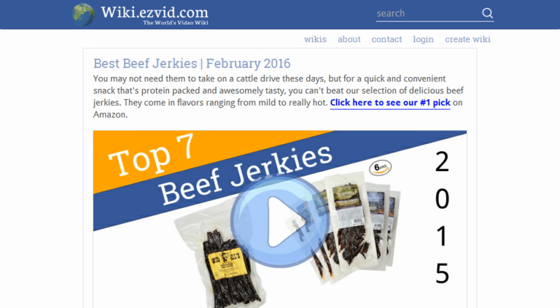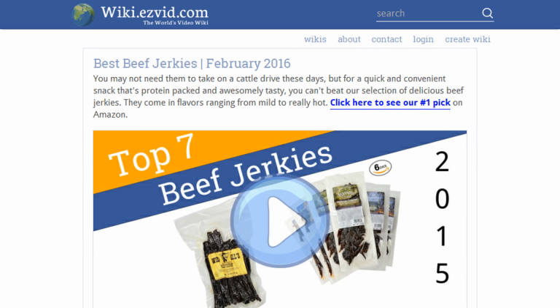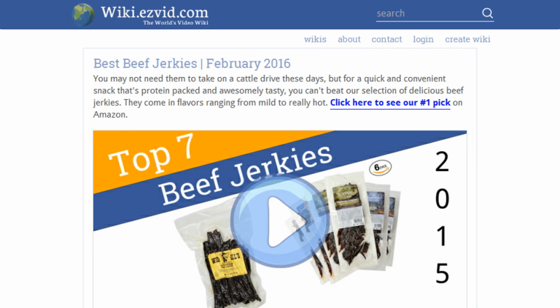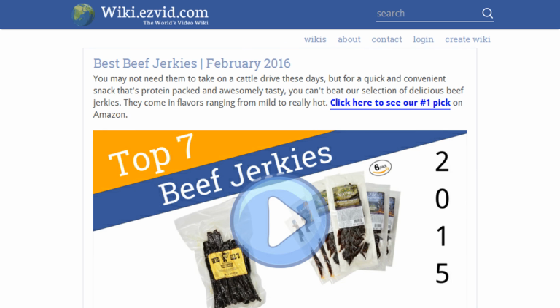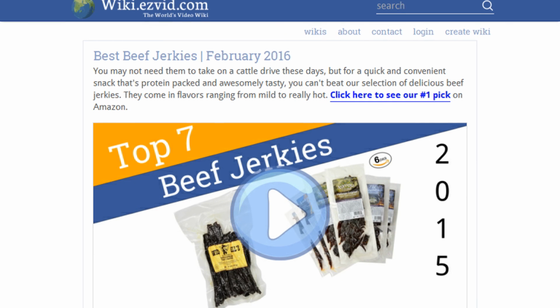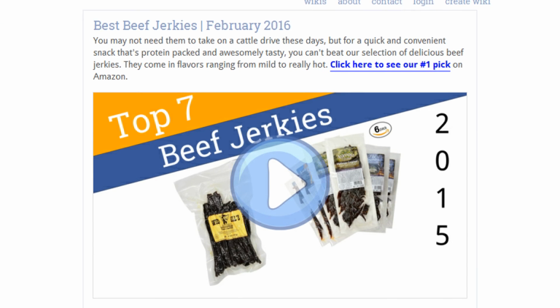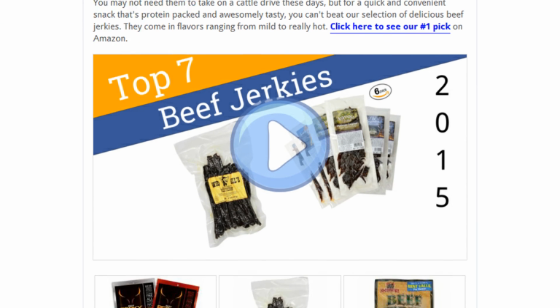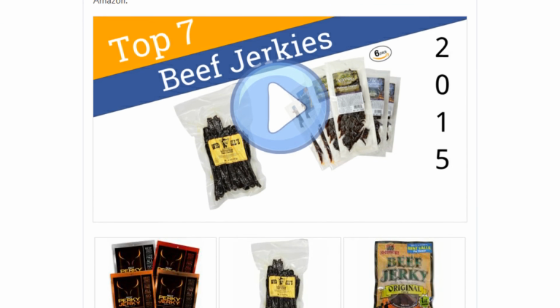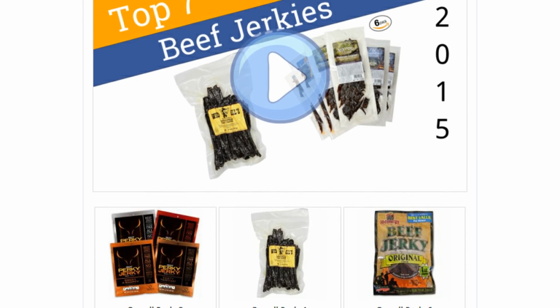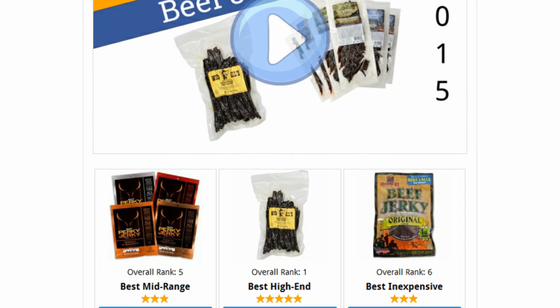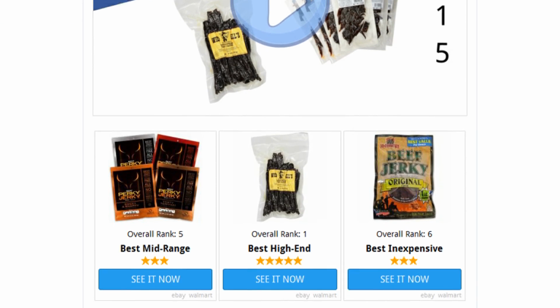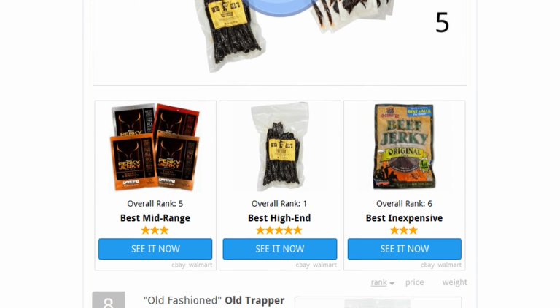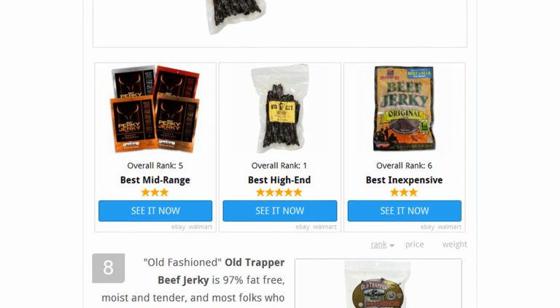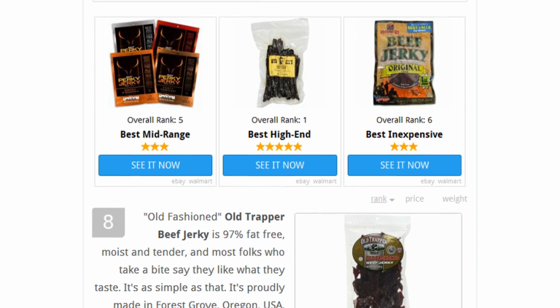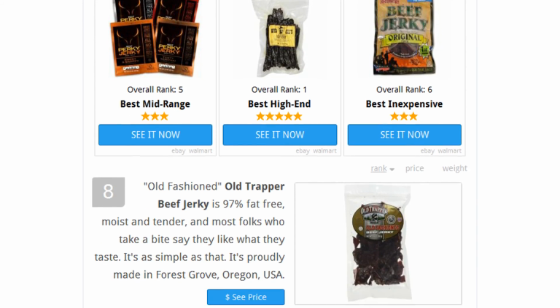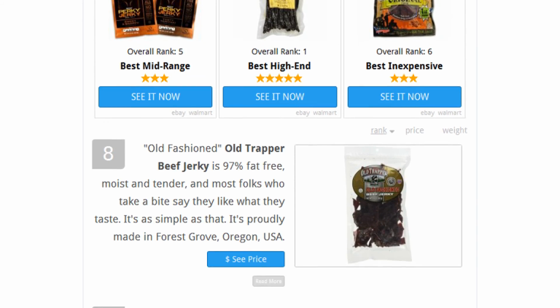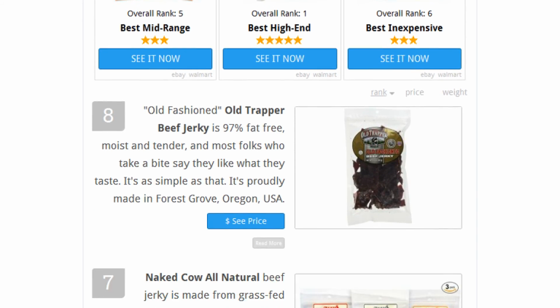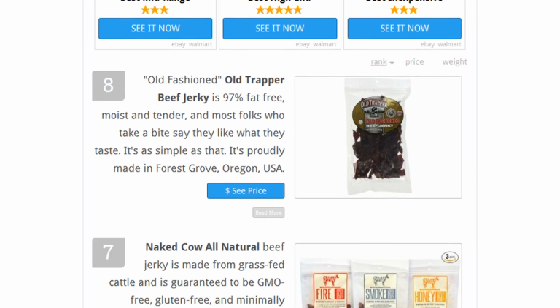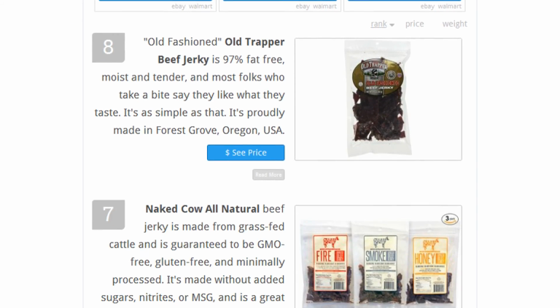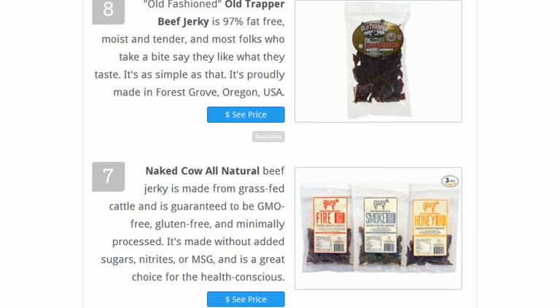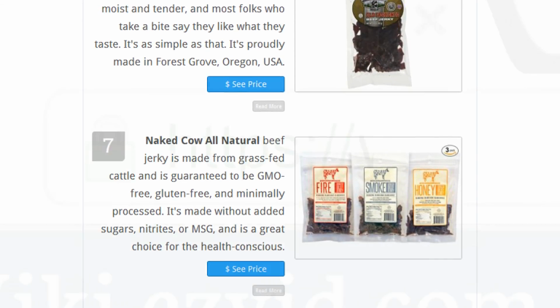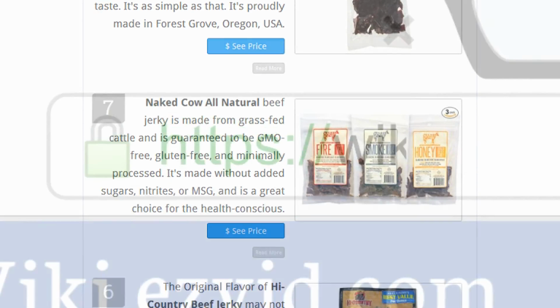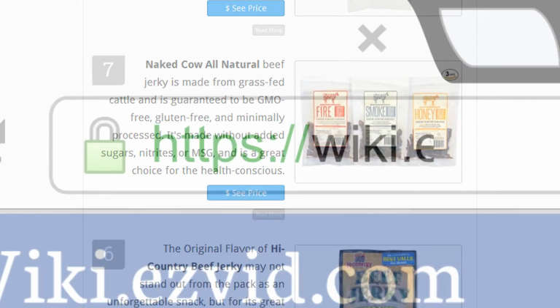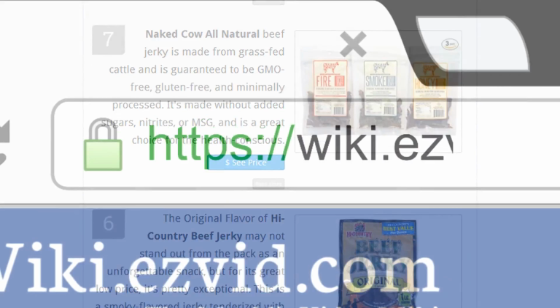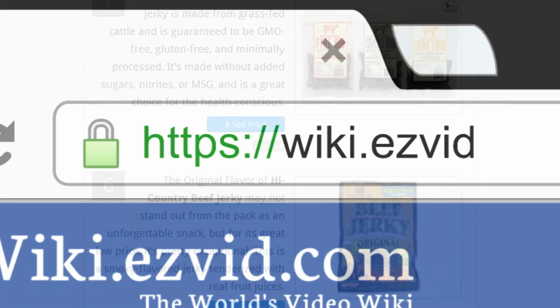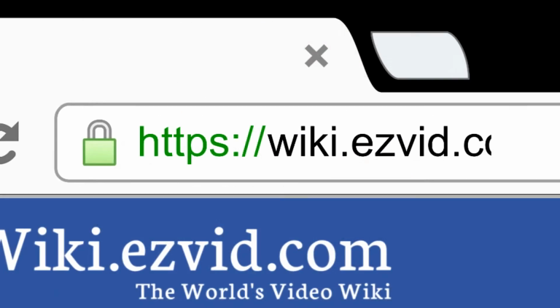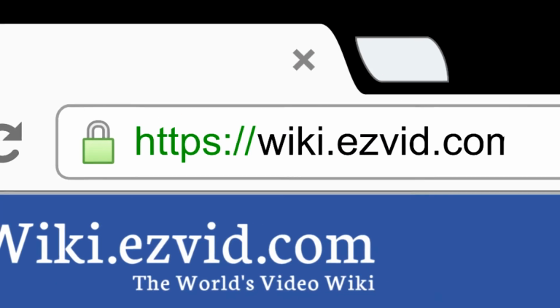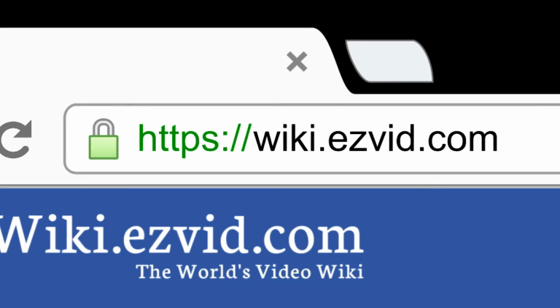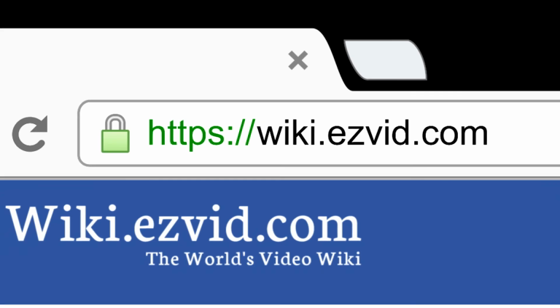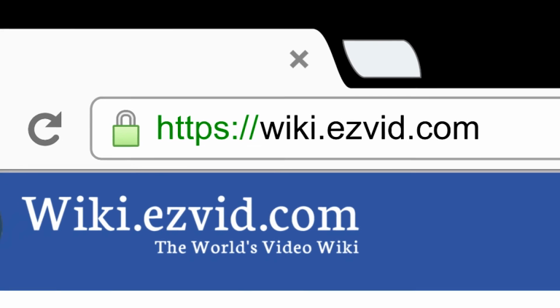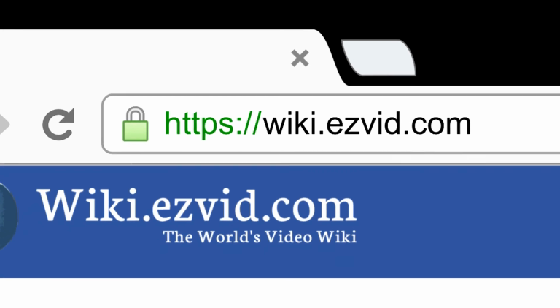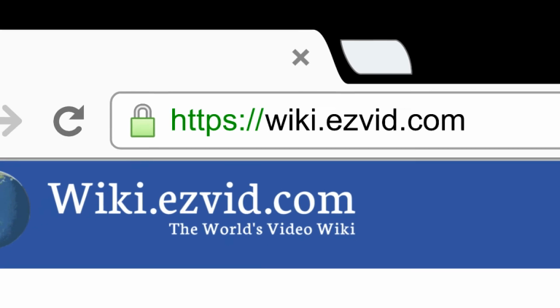To see all this stuff, go to wiki.easybit.com and search for beef jerkies, or click beneath this video.